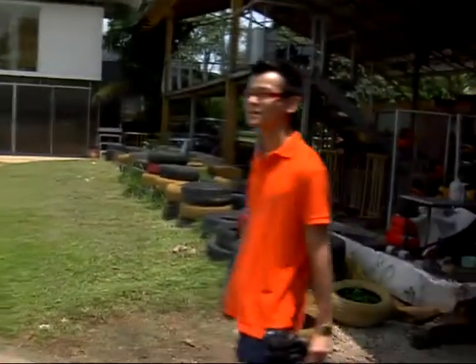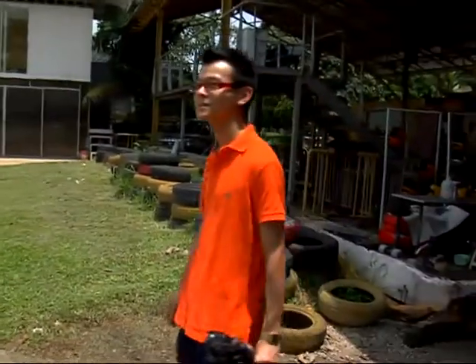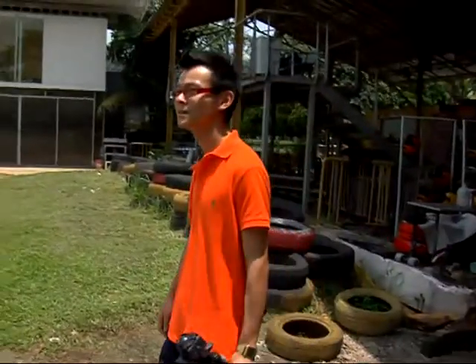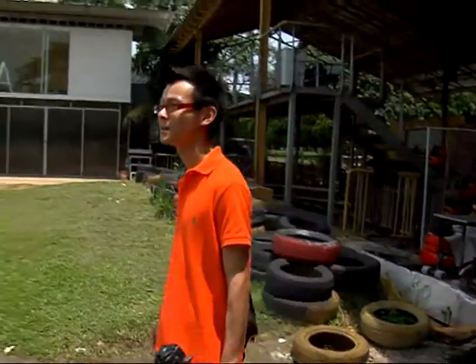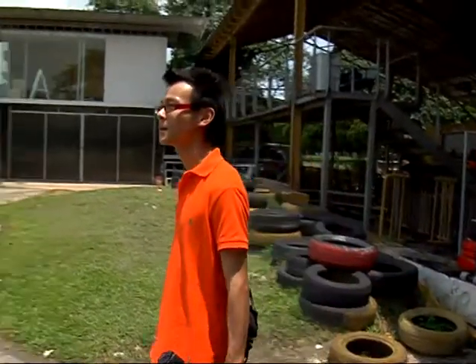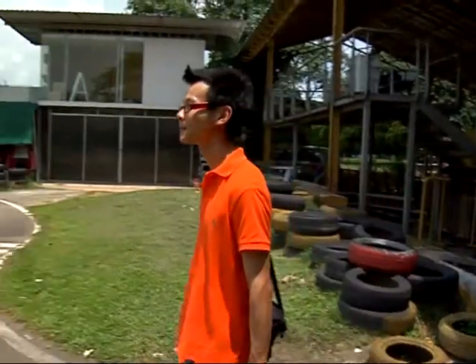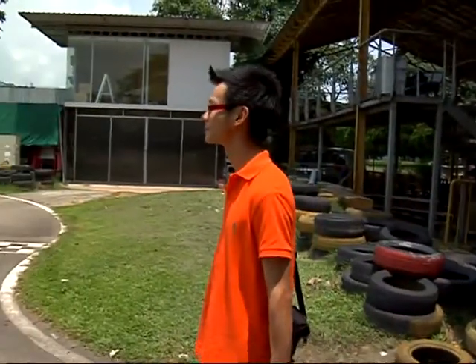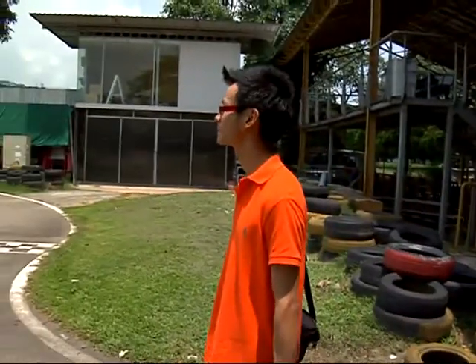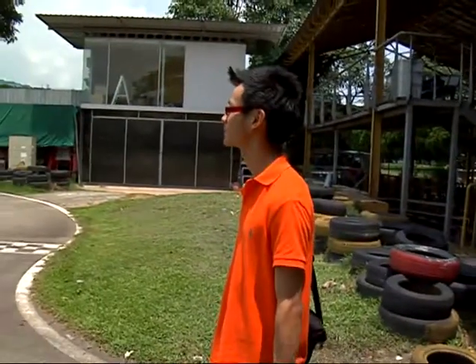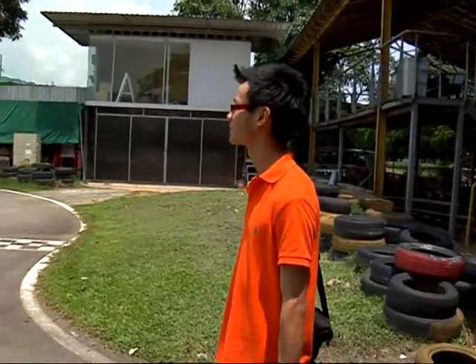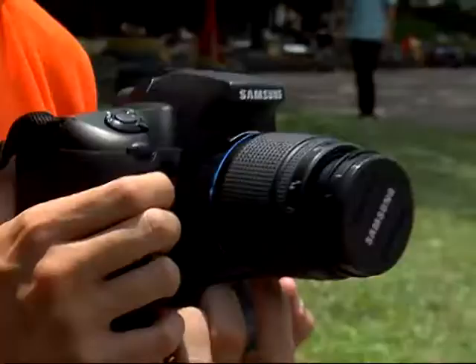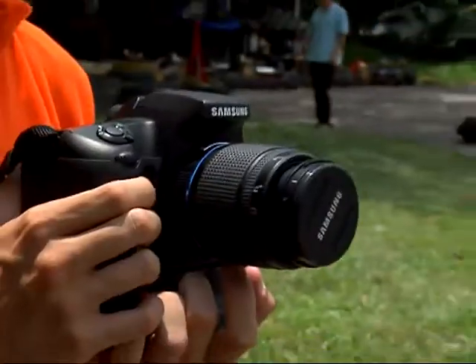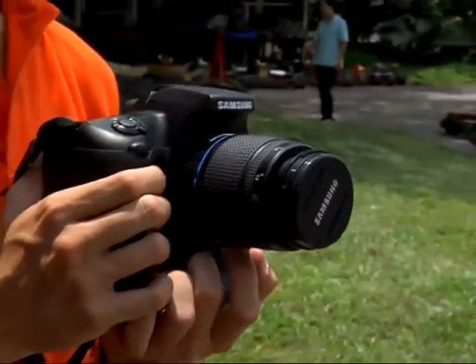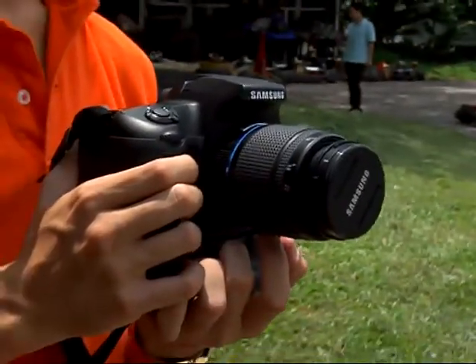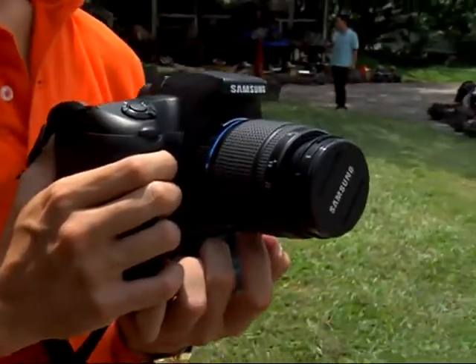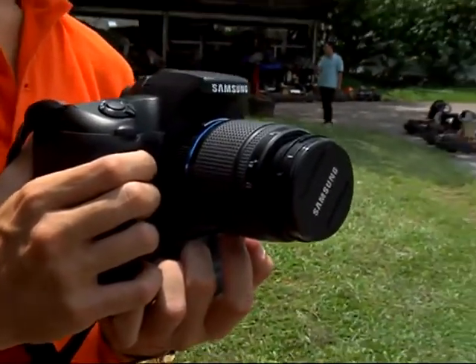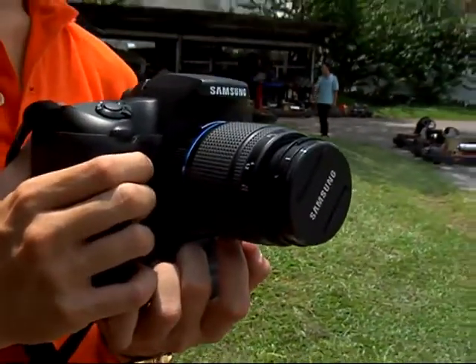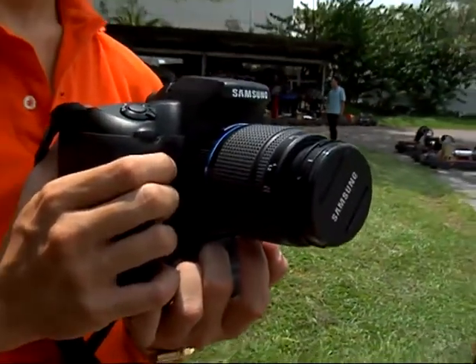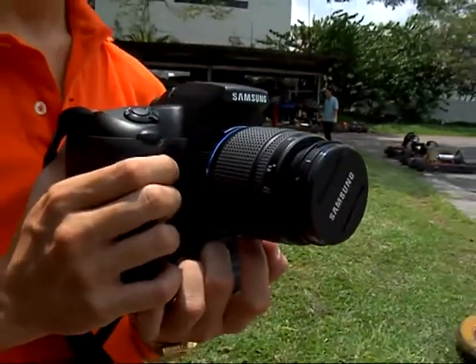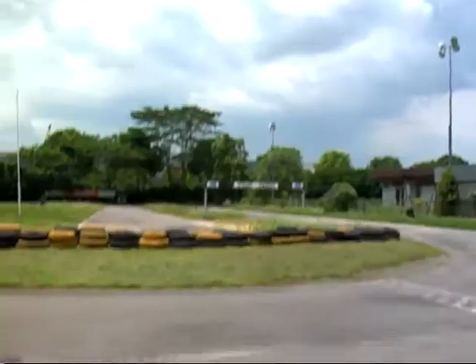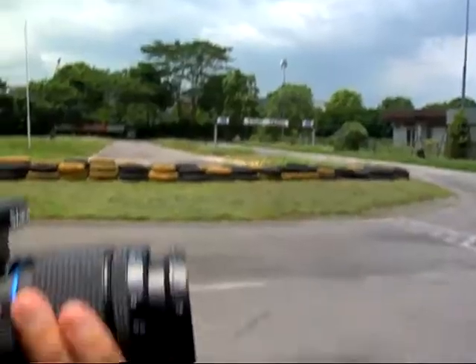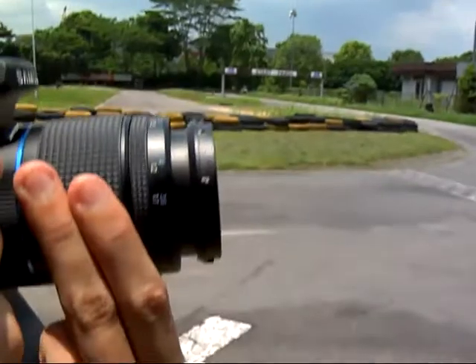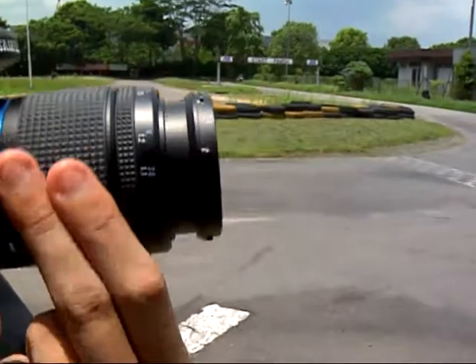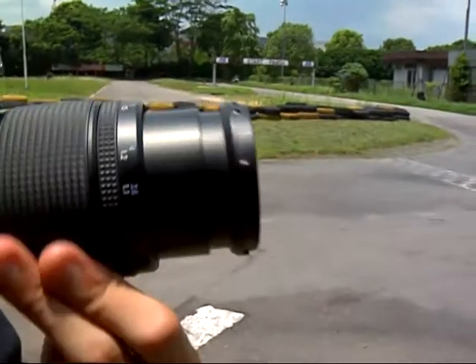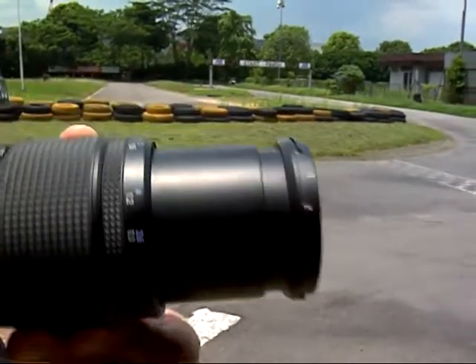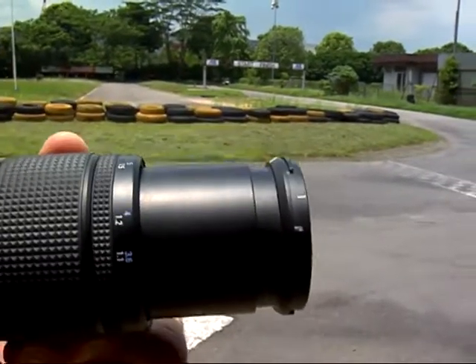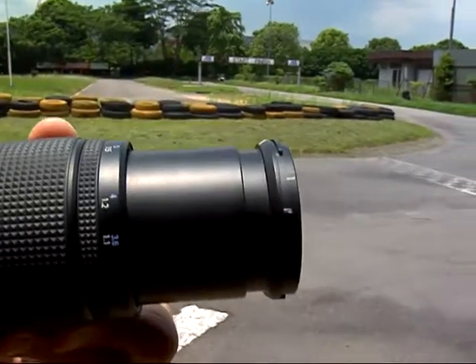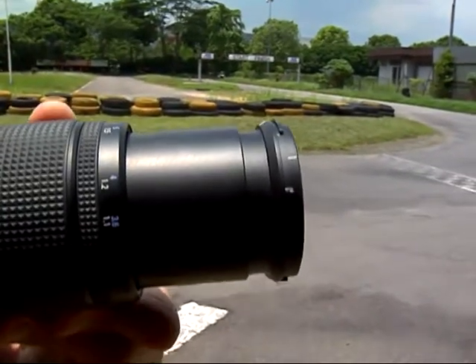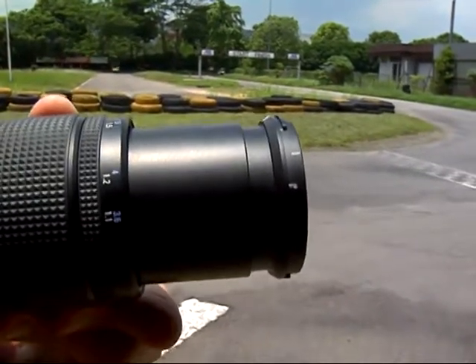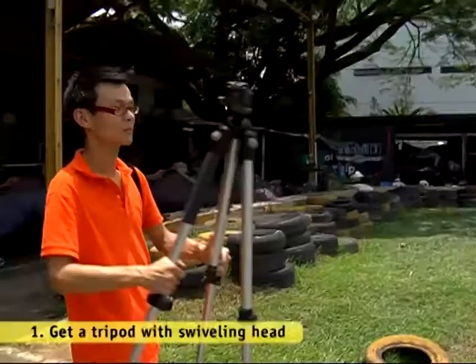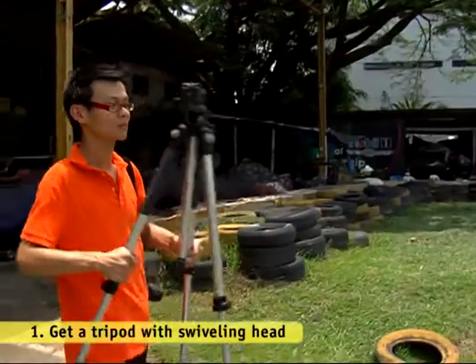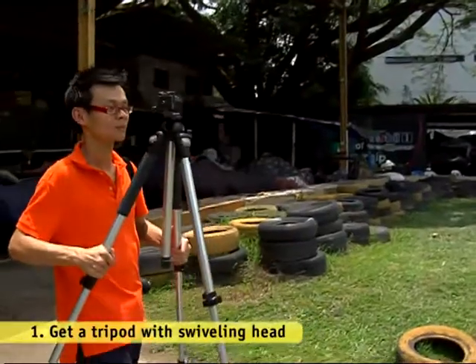First, let's take a look at your gear. You'll be using your digital SLR, a telephoto lens and, if possible, a tripod.